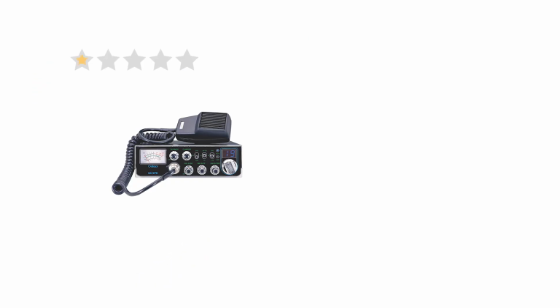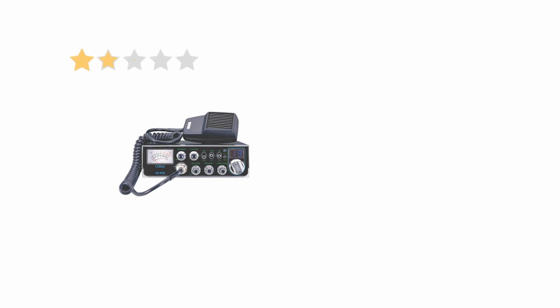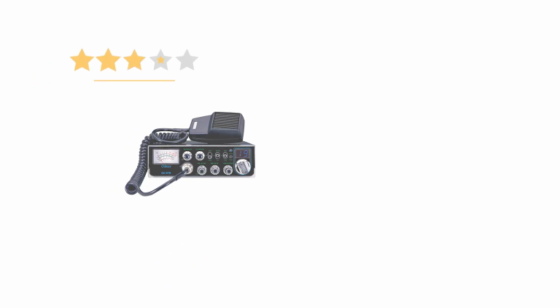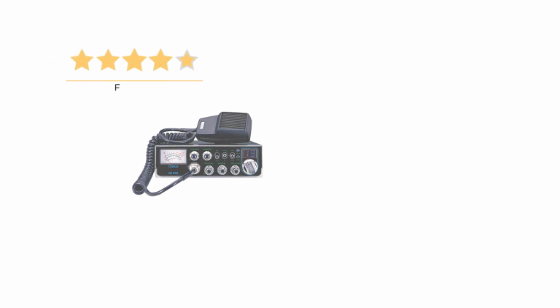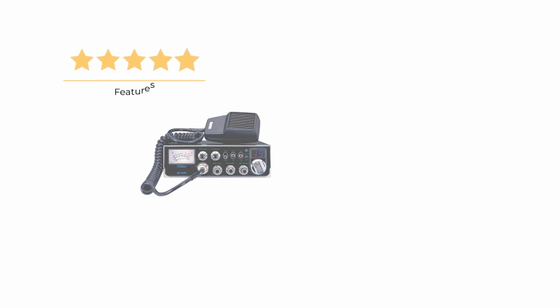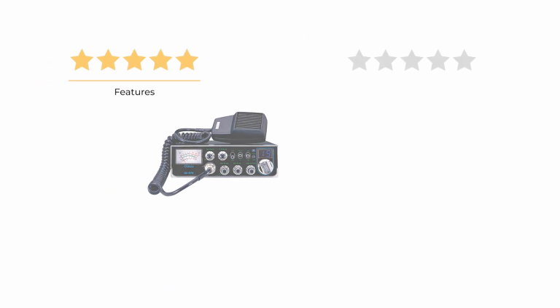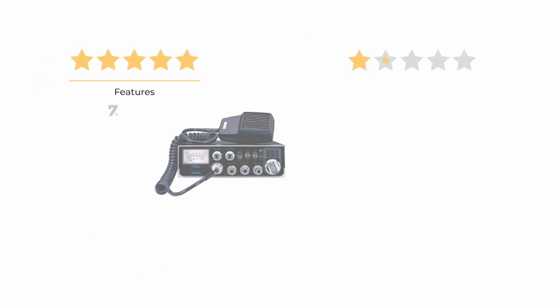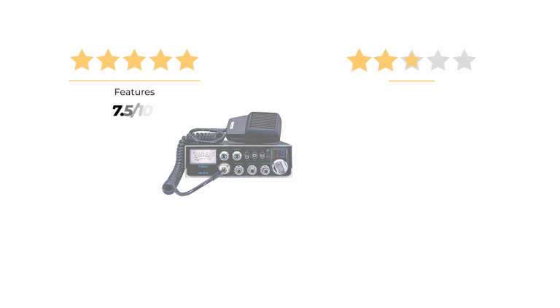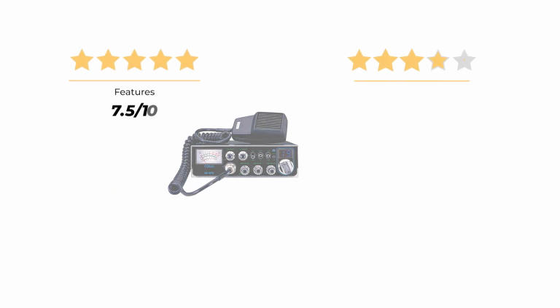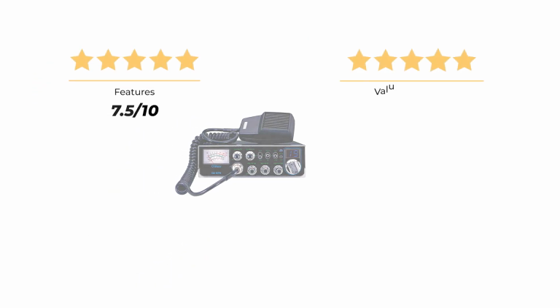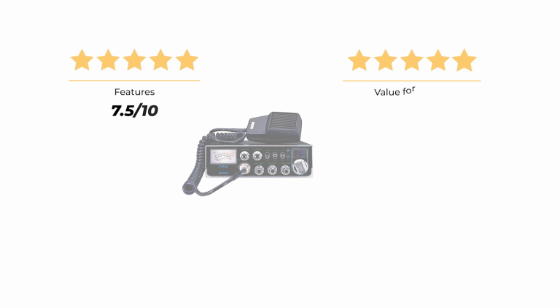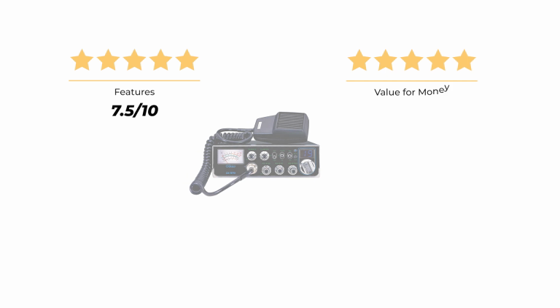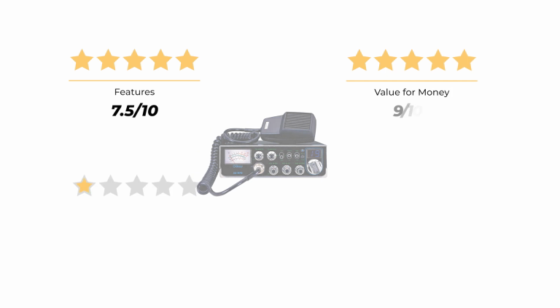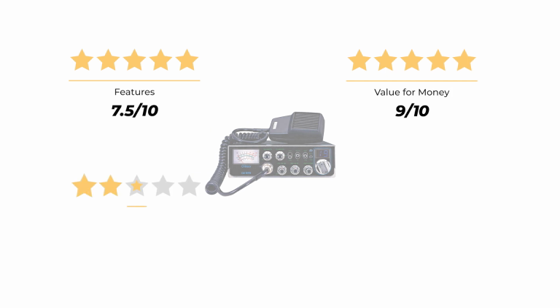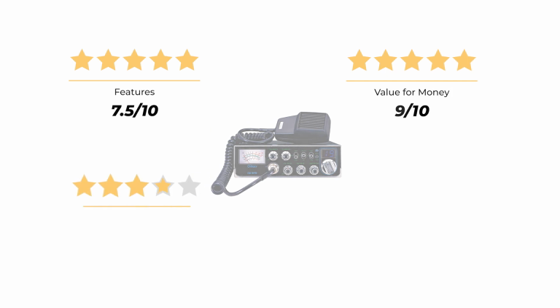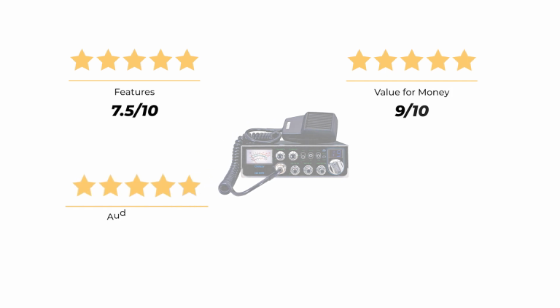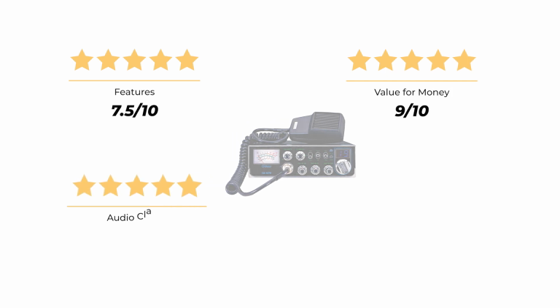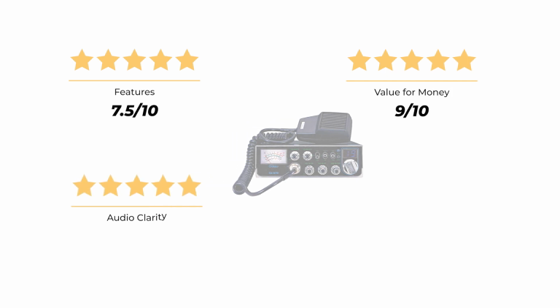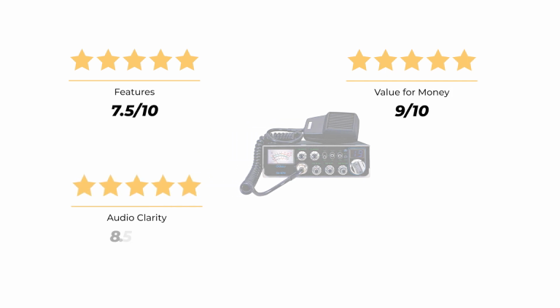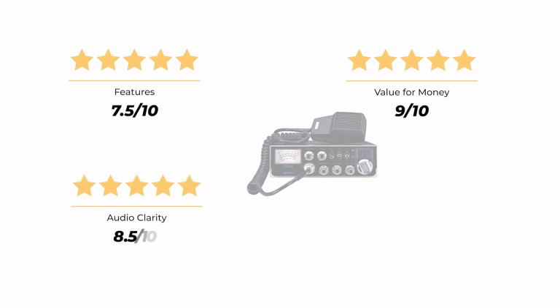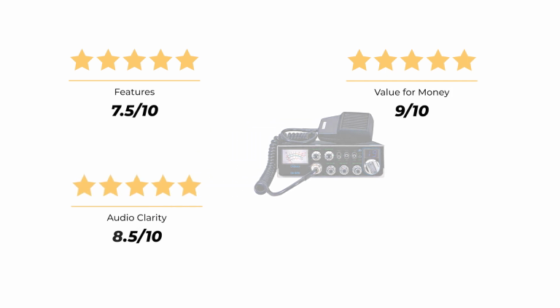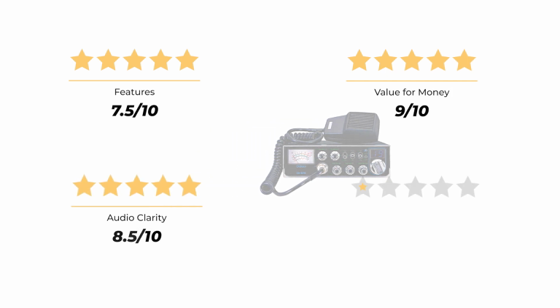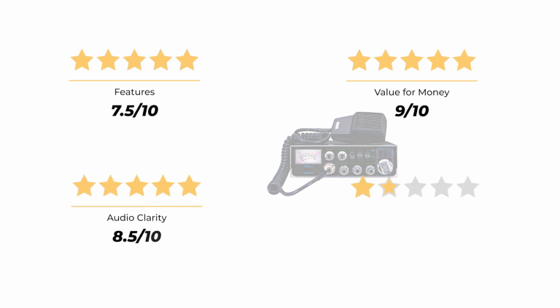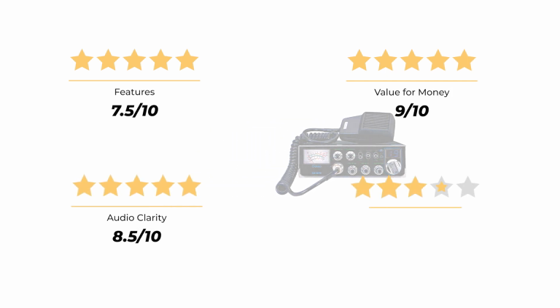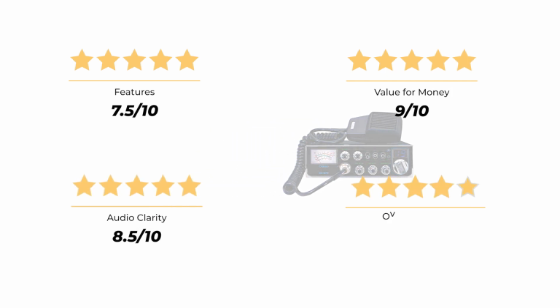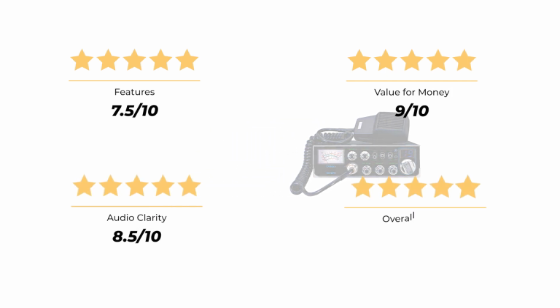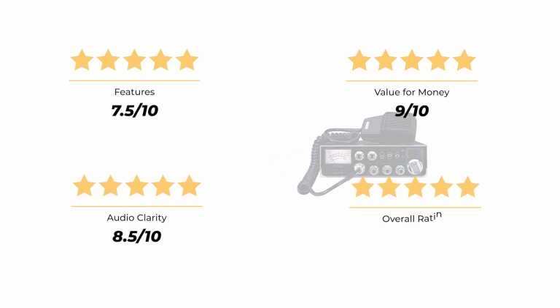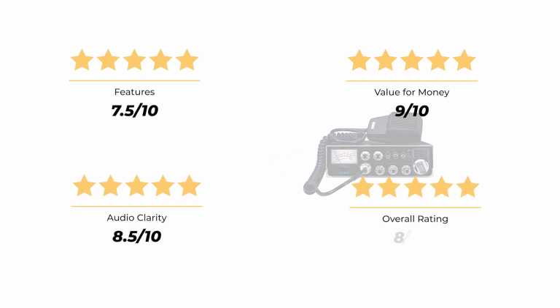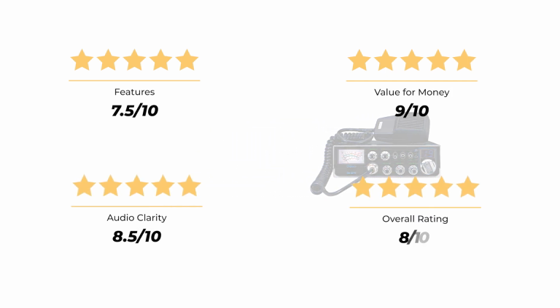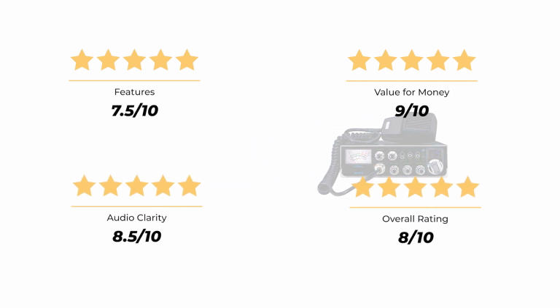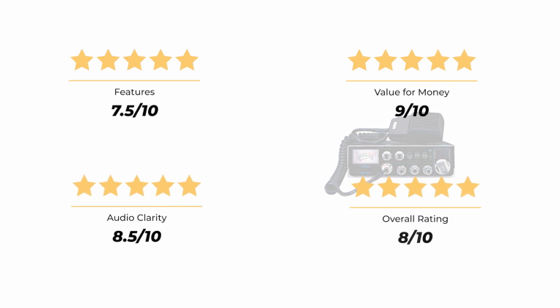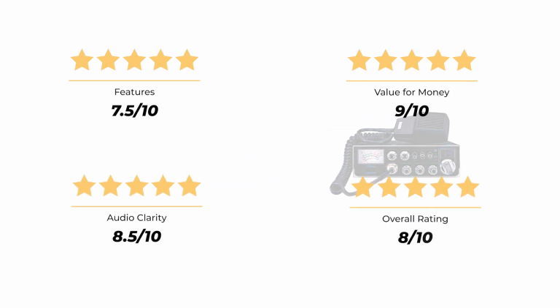Our rating for features is 7.5 out of 10. Value for money: 9 out of 10. Audio clarity: 8.5 out of 10. For an overall rating of 8 out of 10.